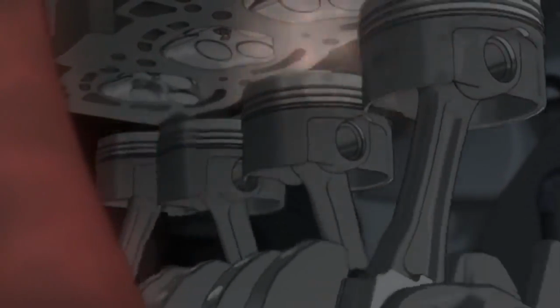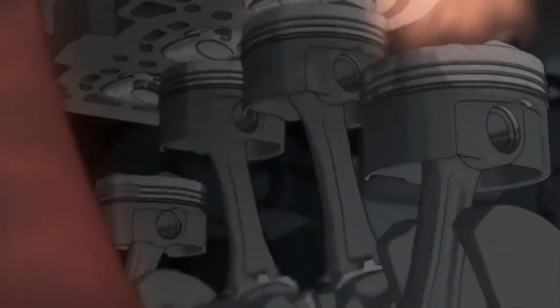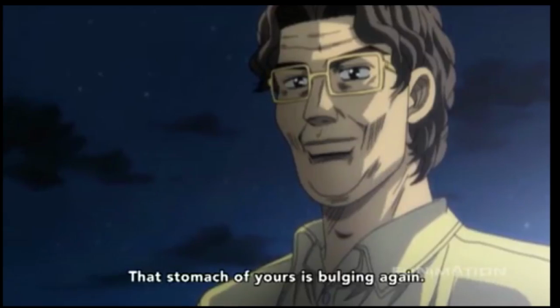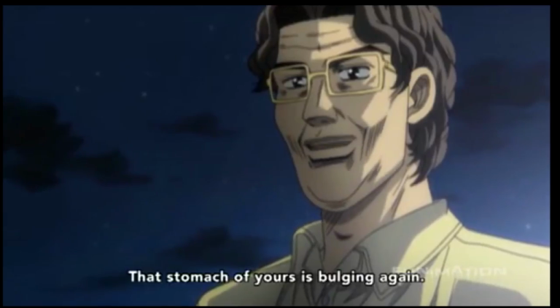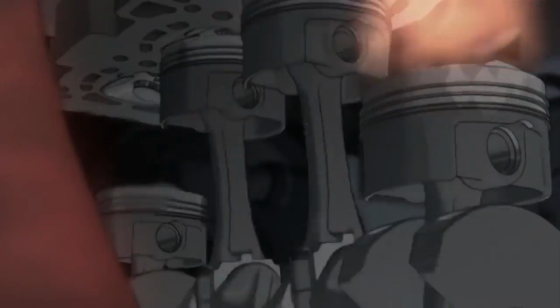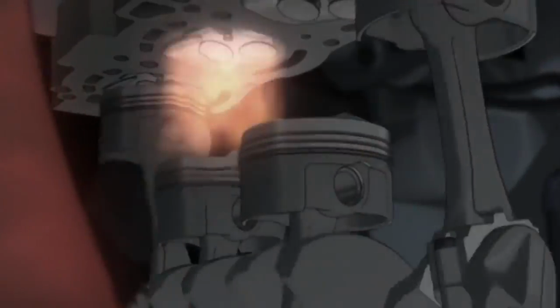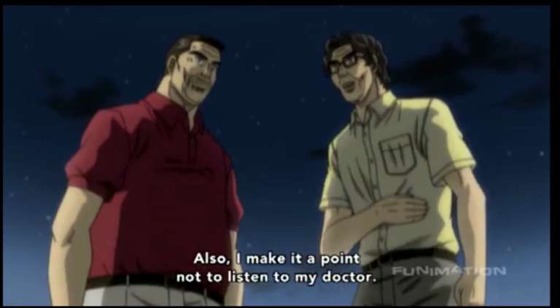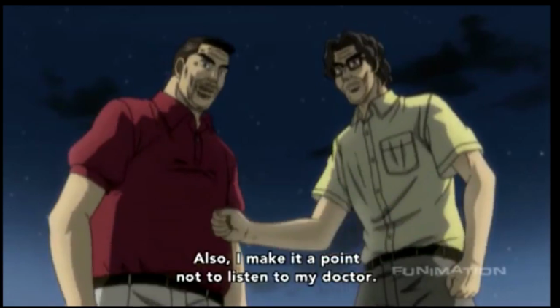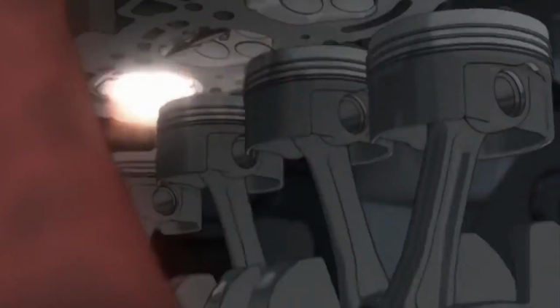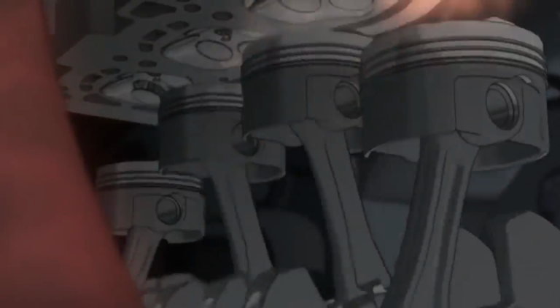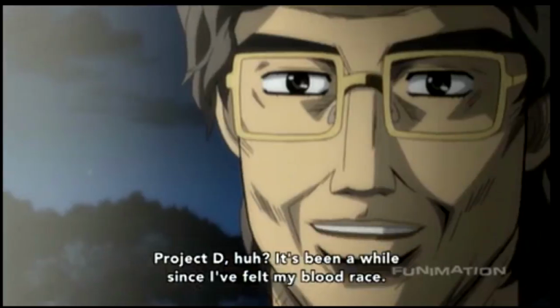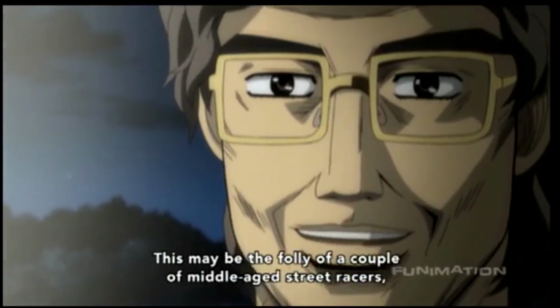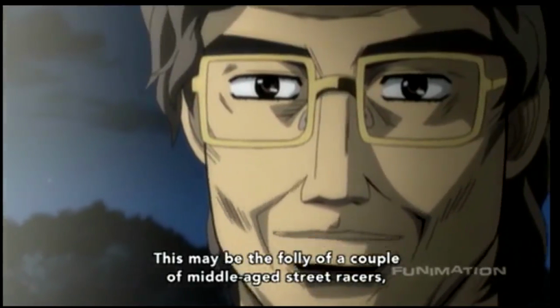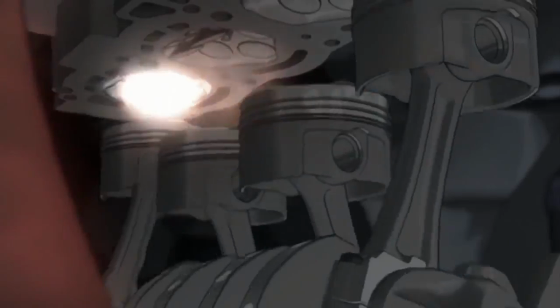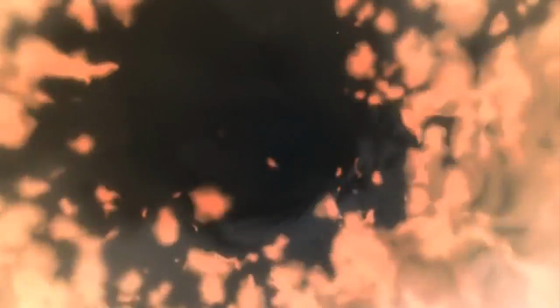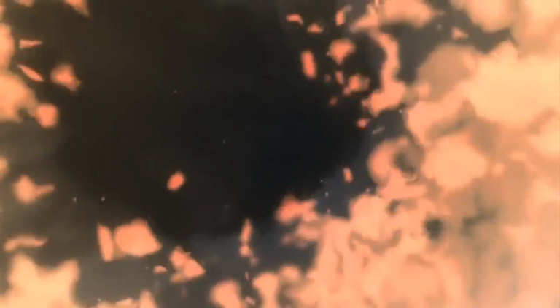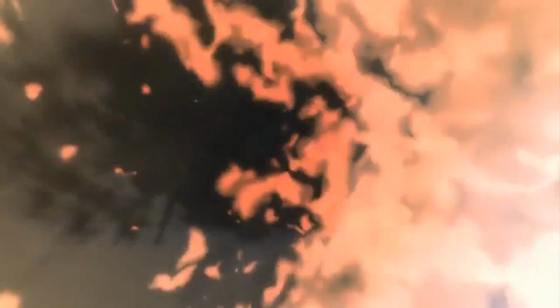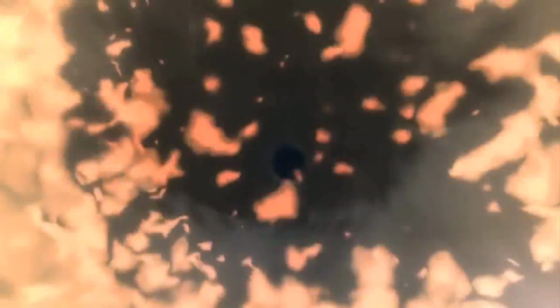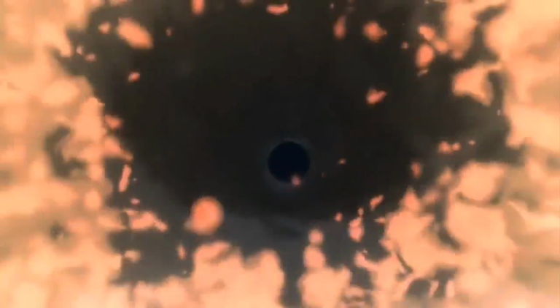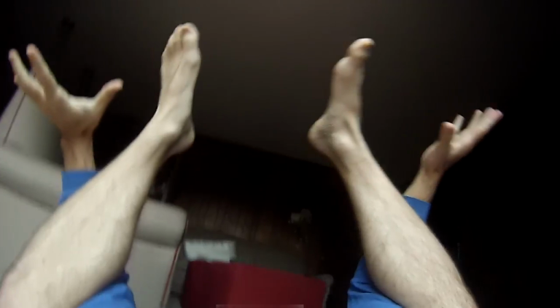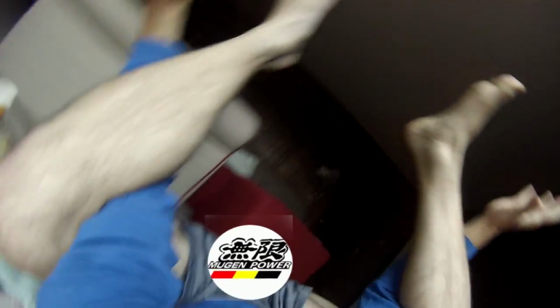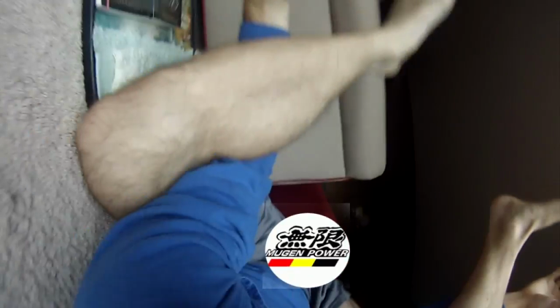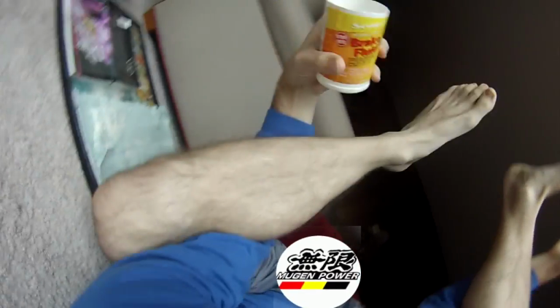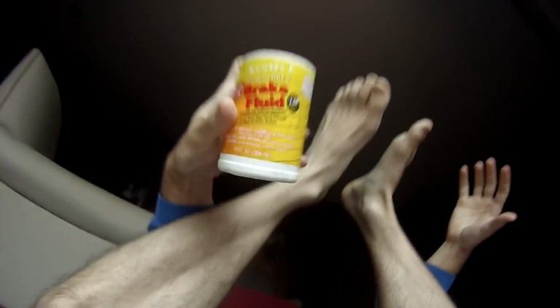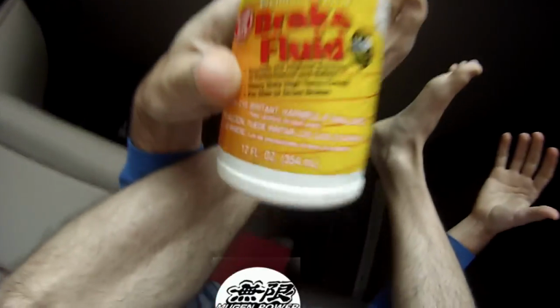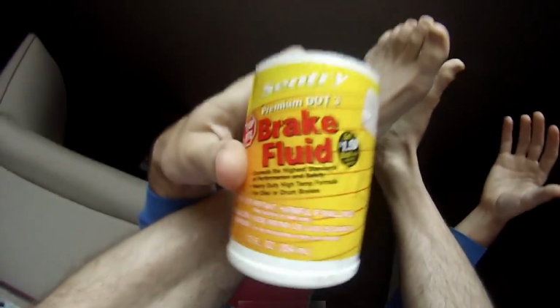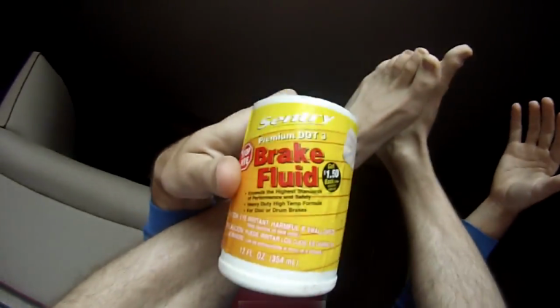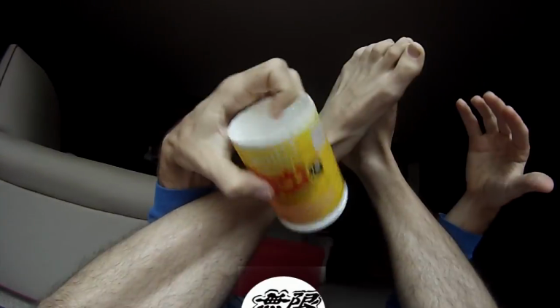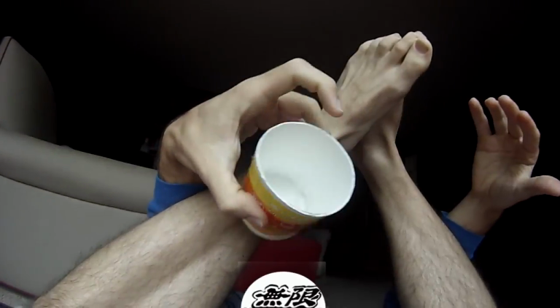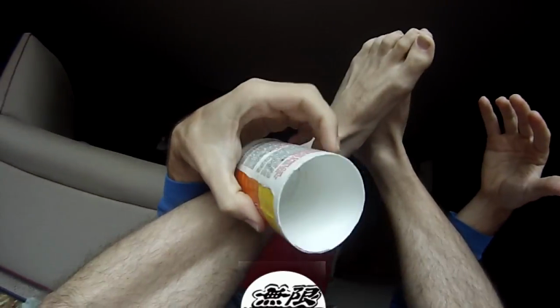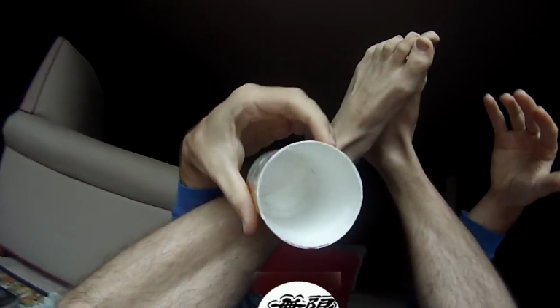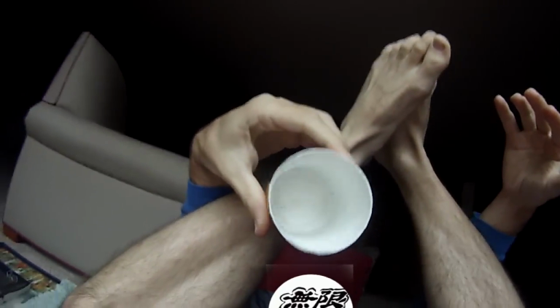God hand. God hand. God hand. Hold my hair while I jerk into this .3 bottle I made into a cup.